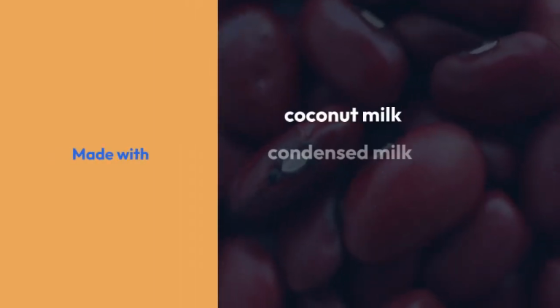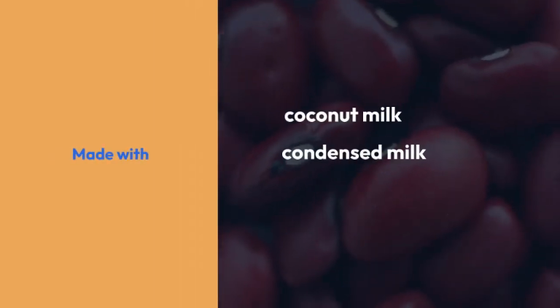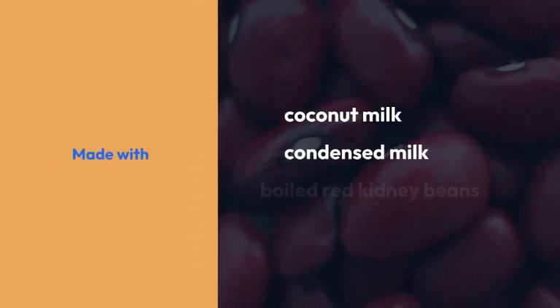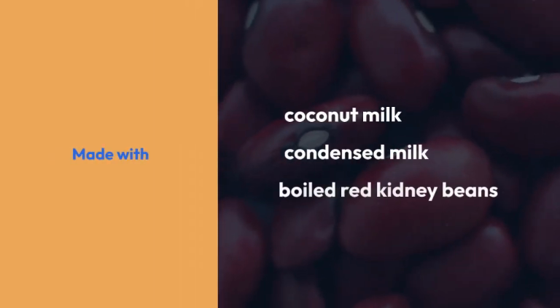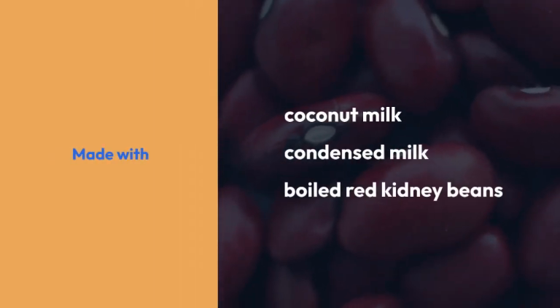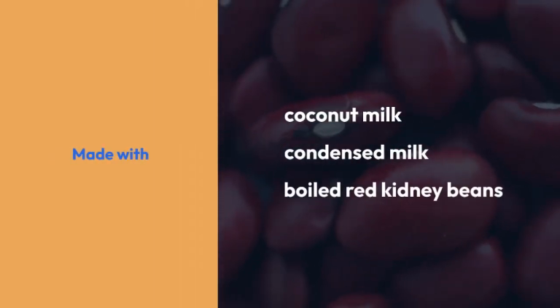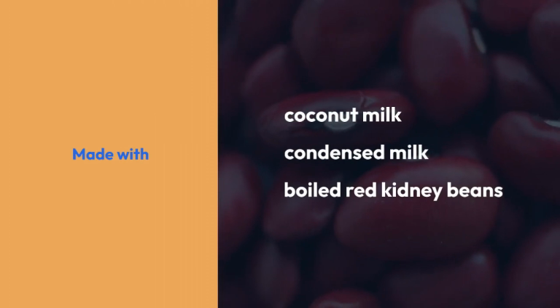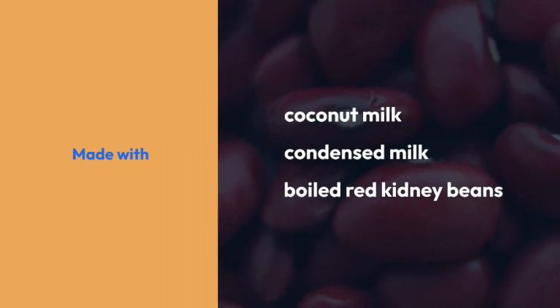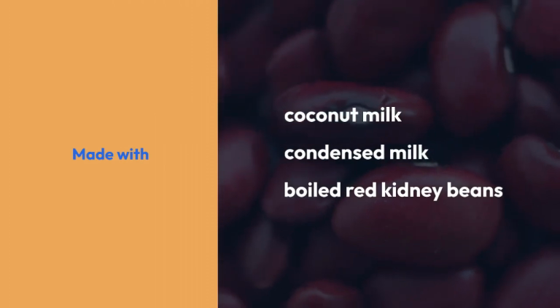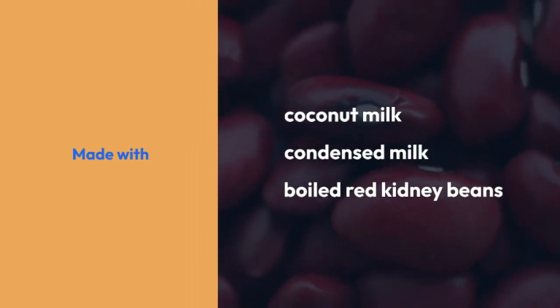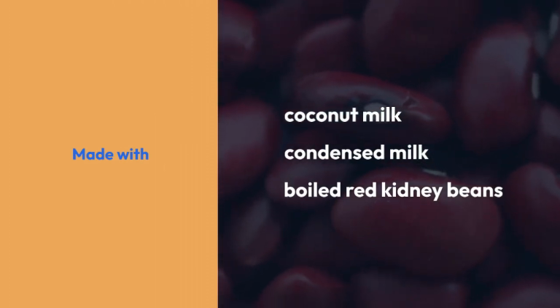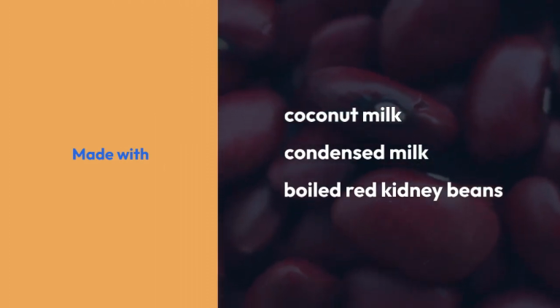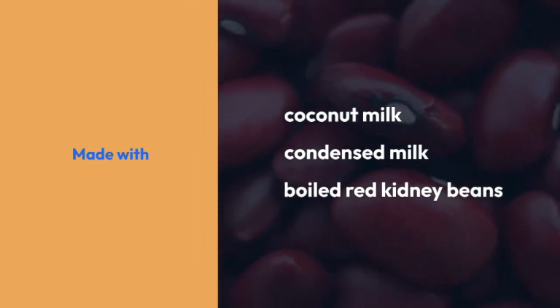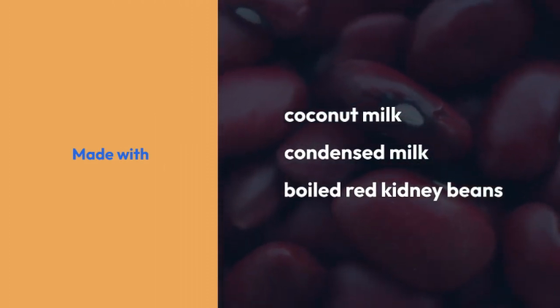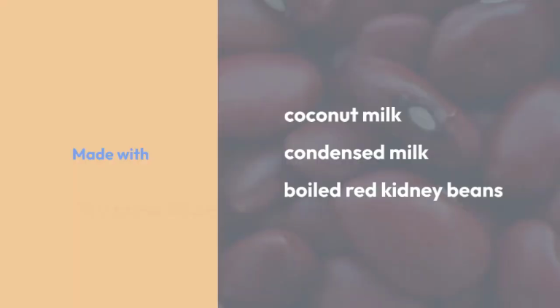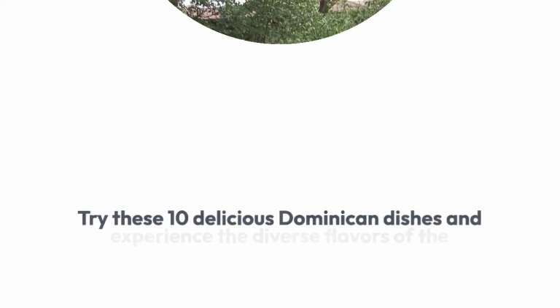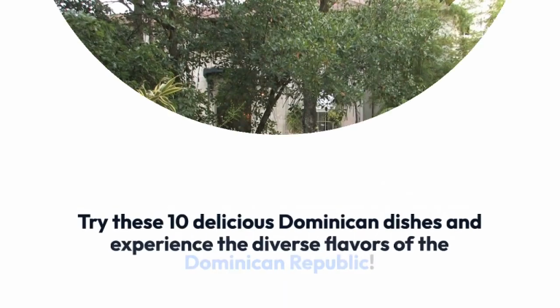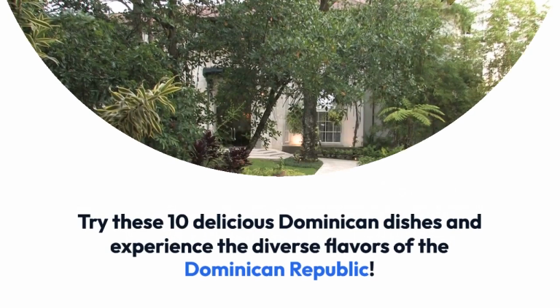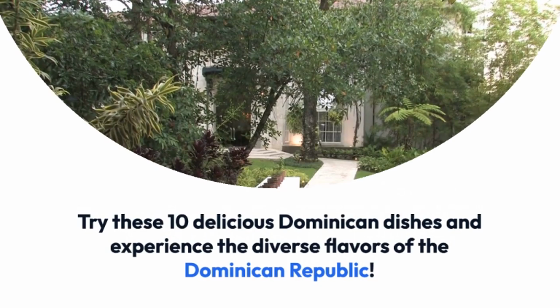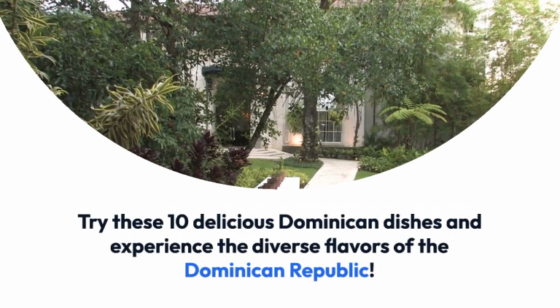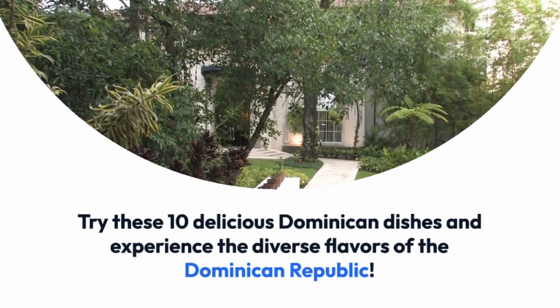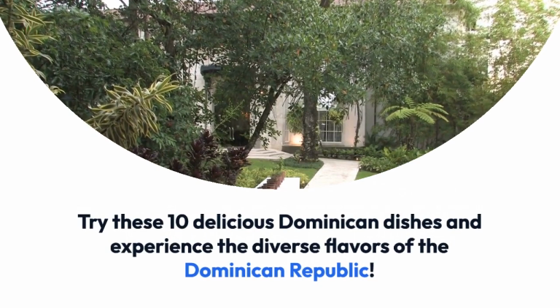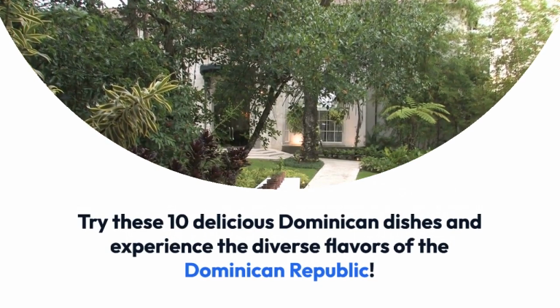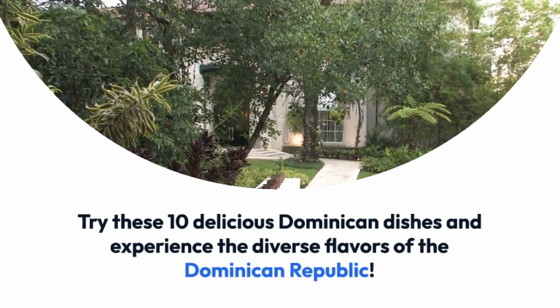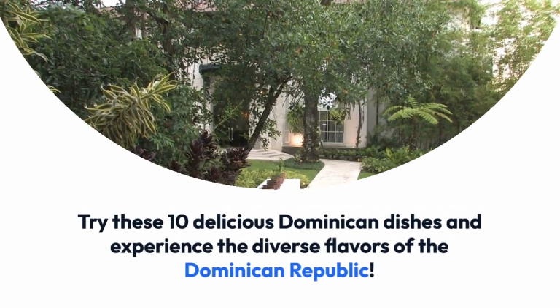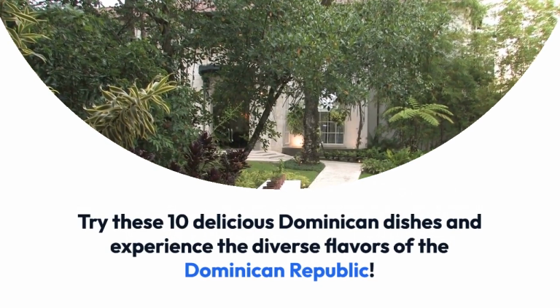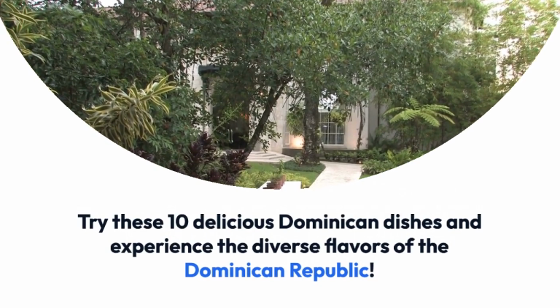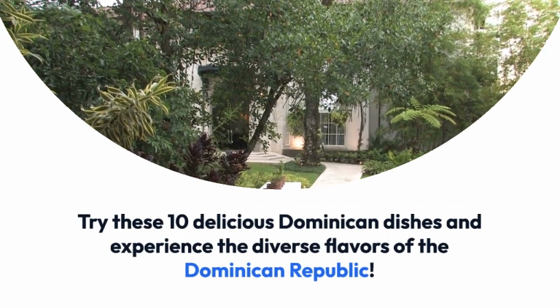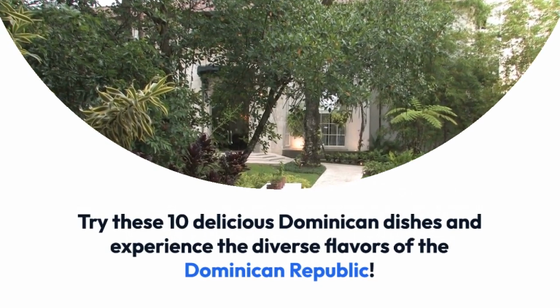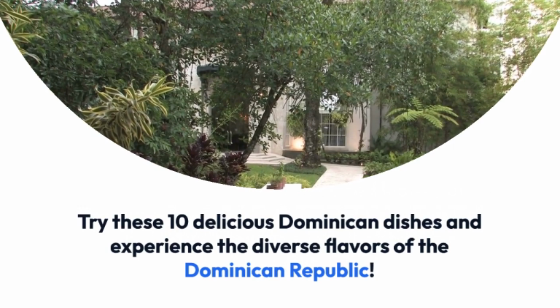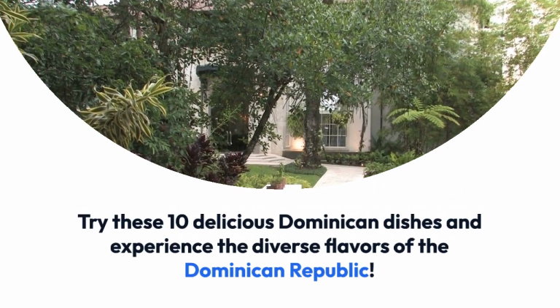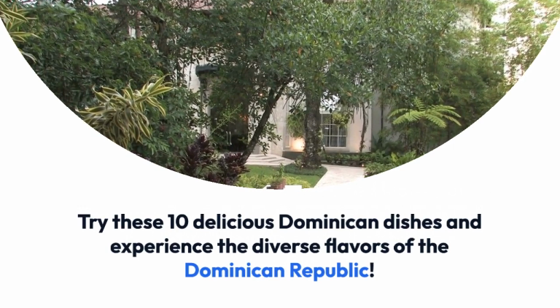Try these ten delicious Dominican dishes and experience the diverse flavors of the Dominican Republic.